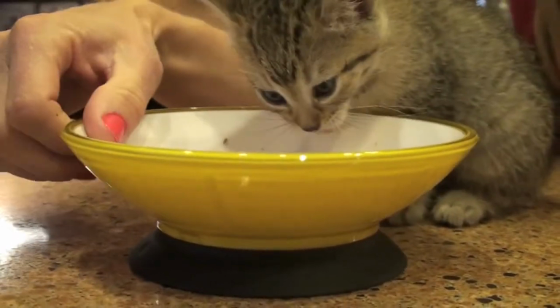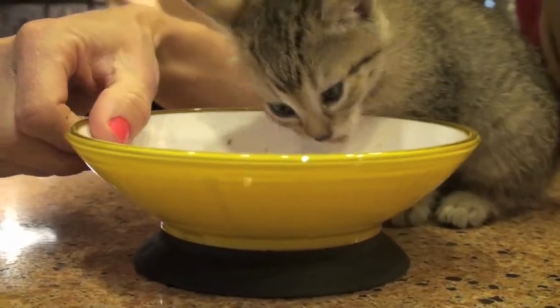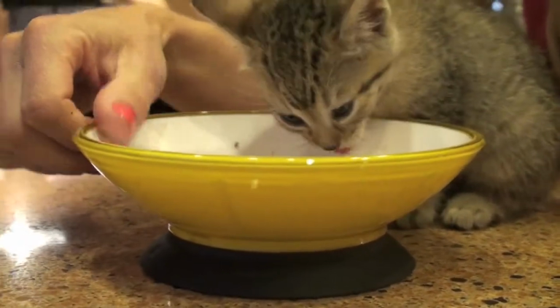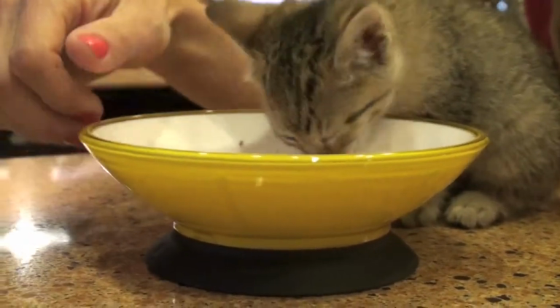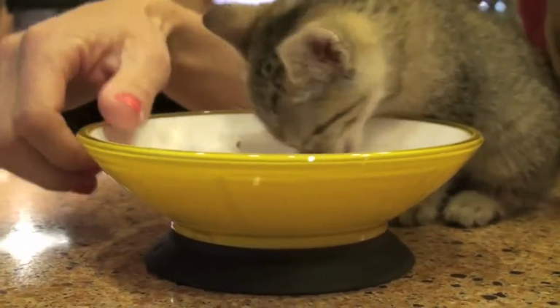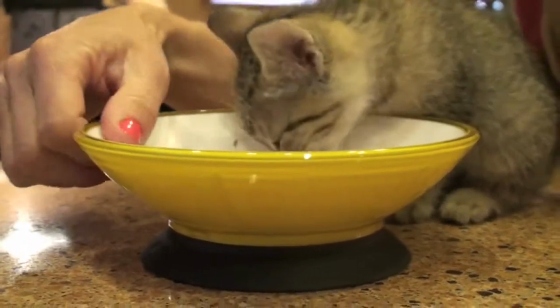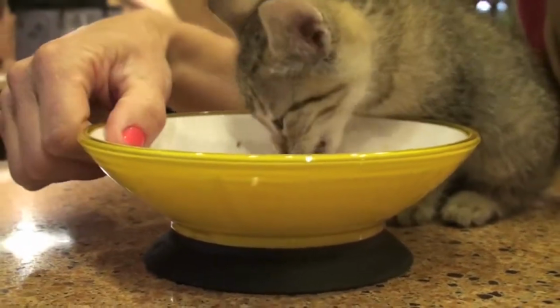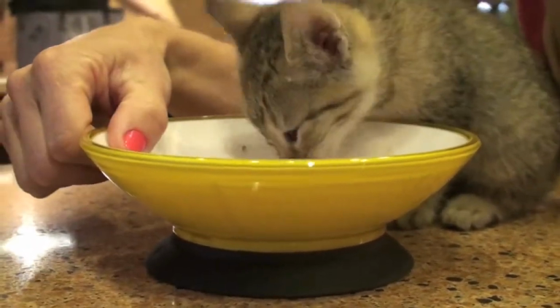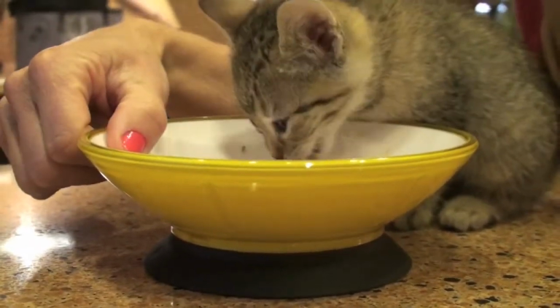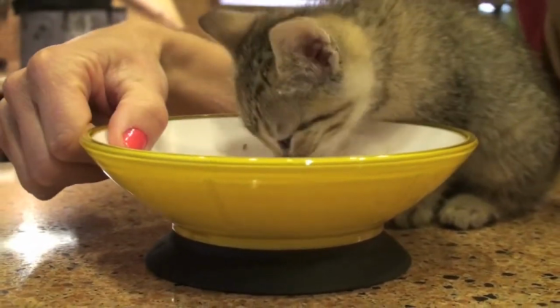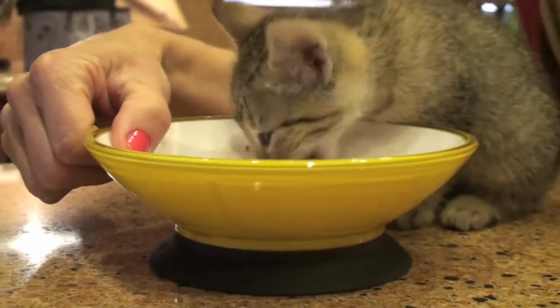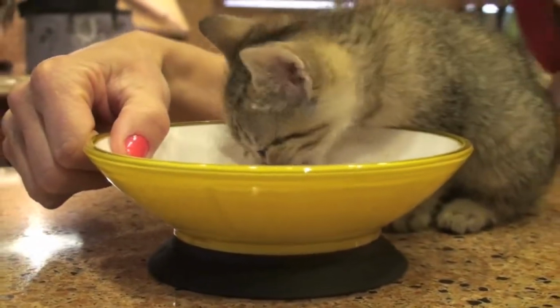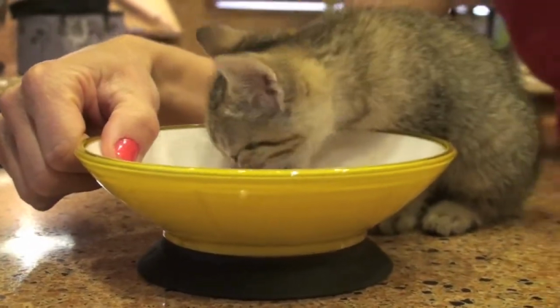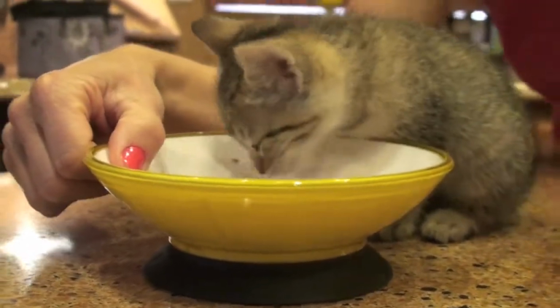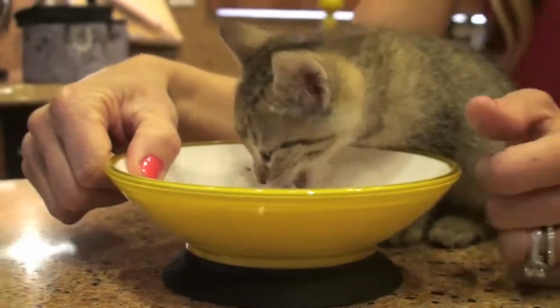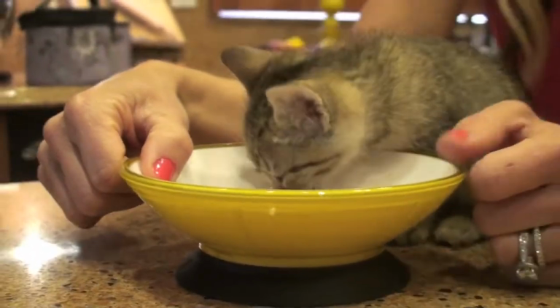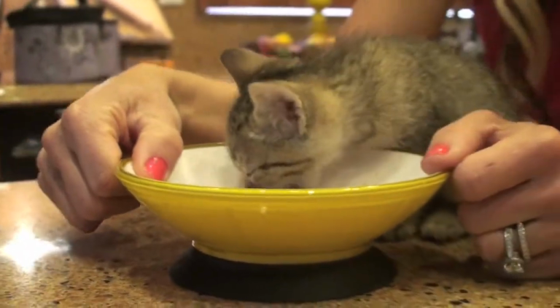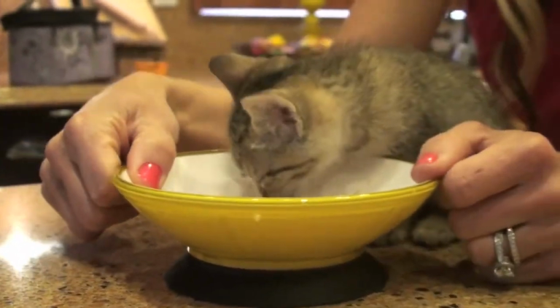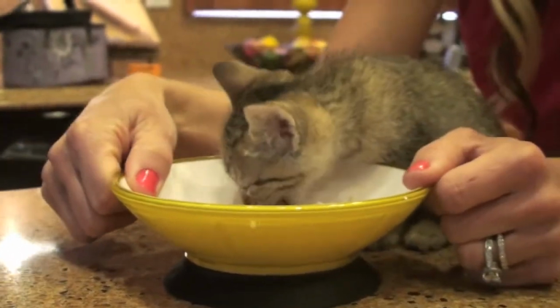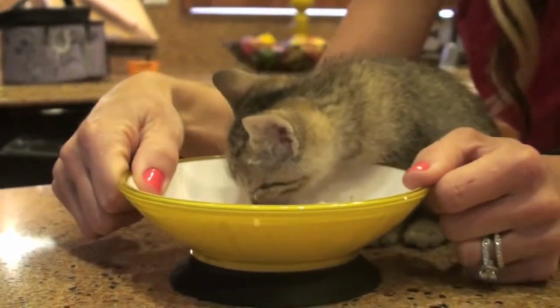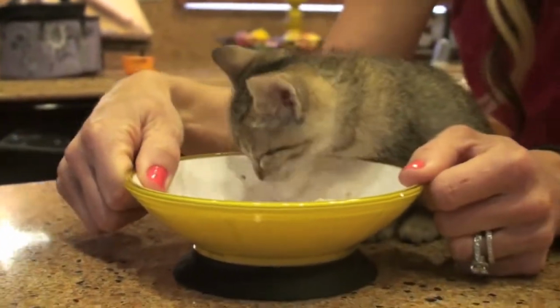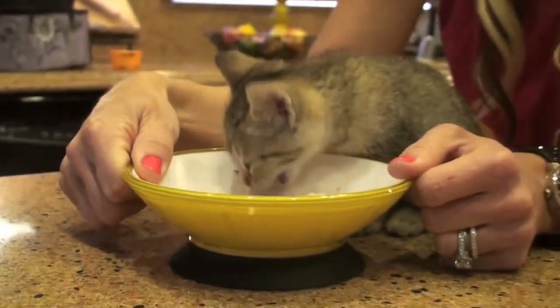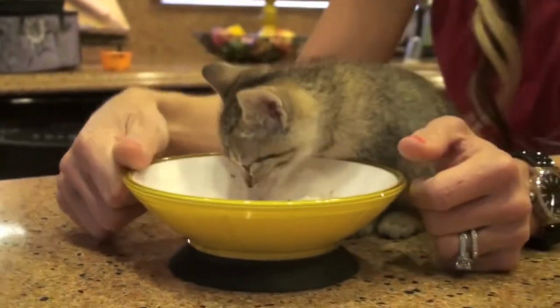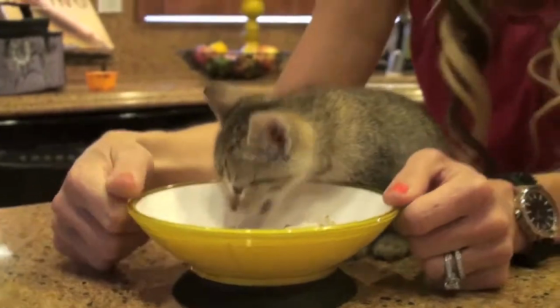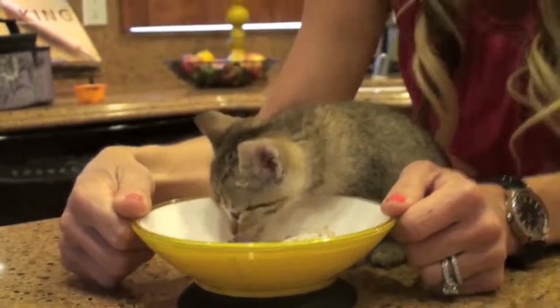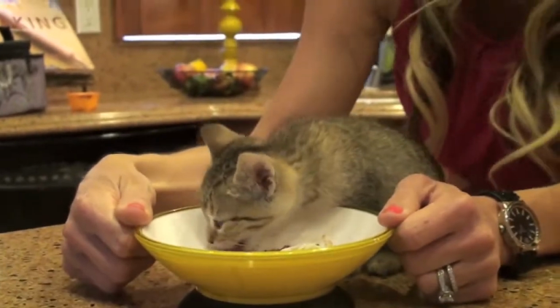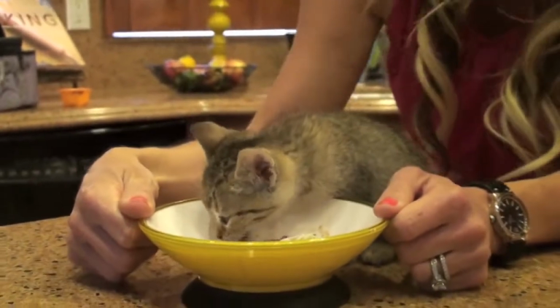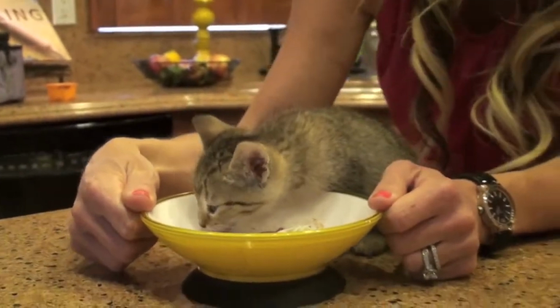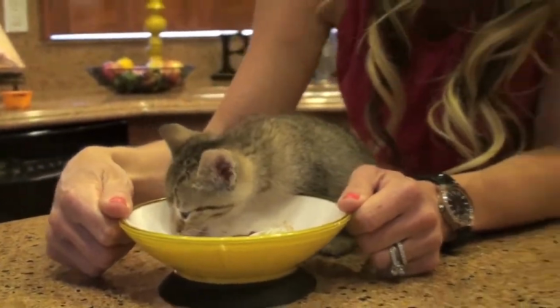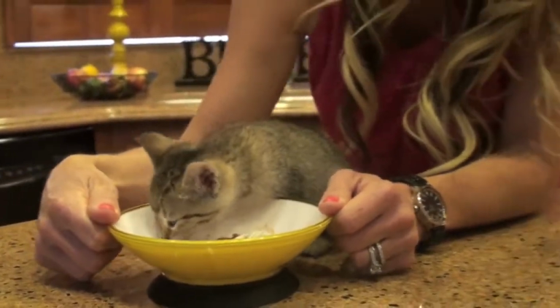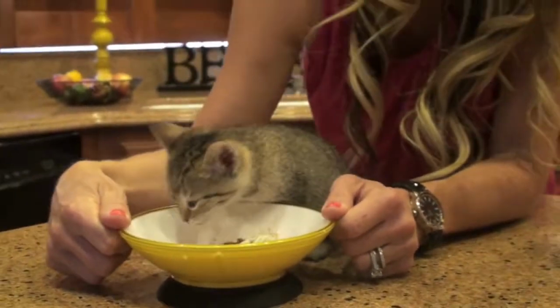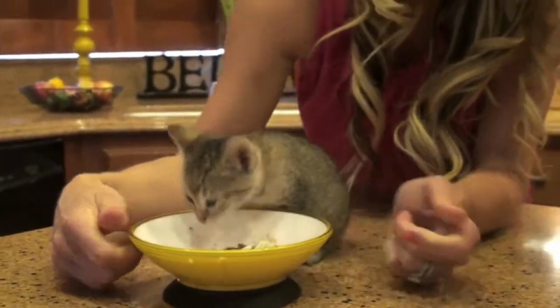Number one, it's a food-grade plastic, so it's BPA free, which makes it healthy for your pets.